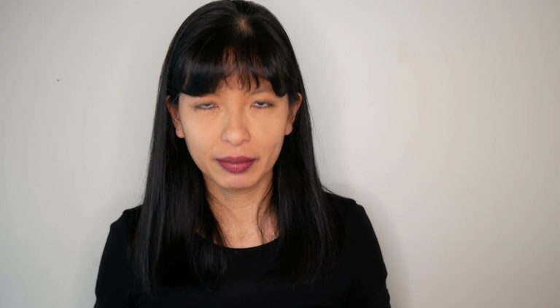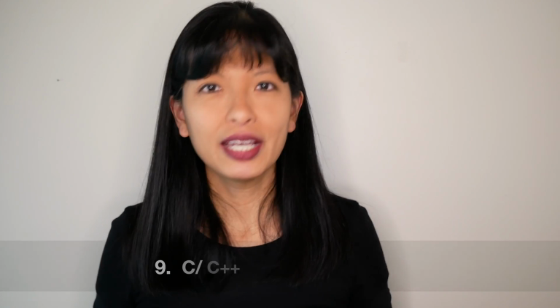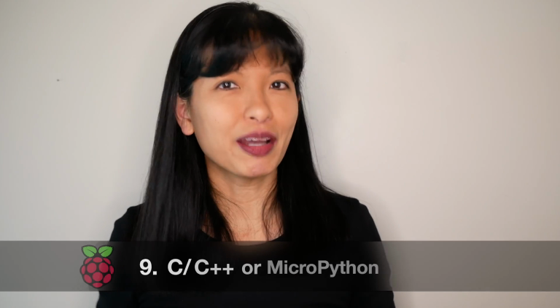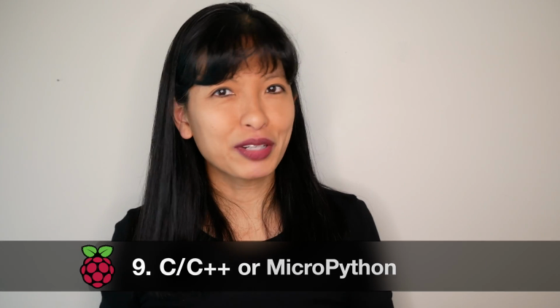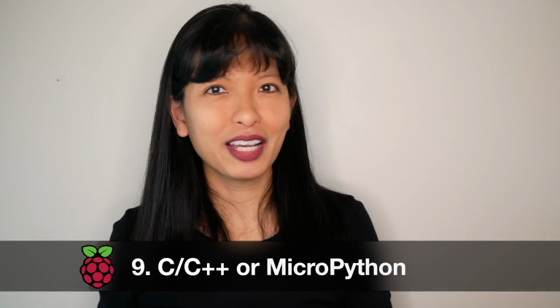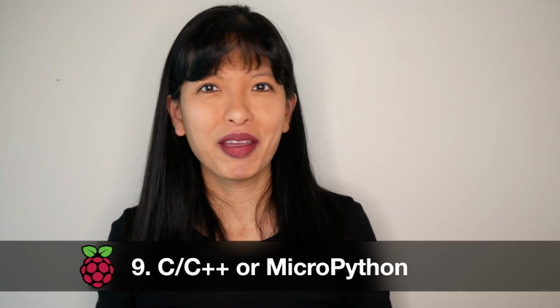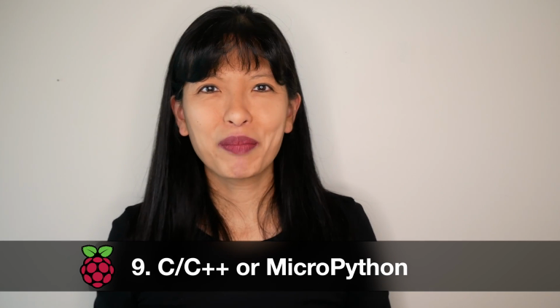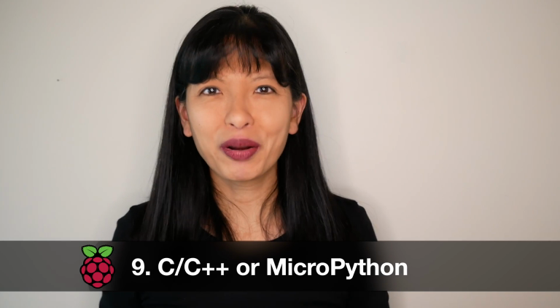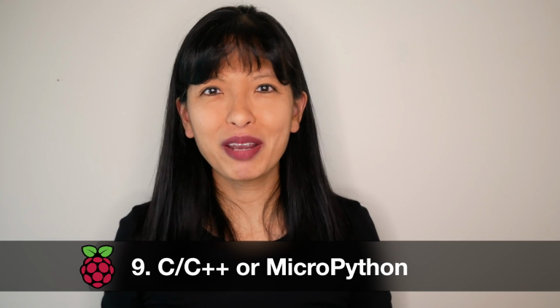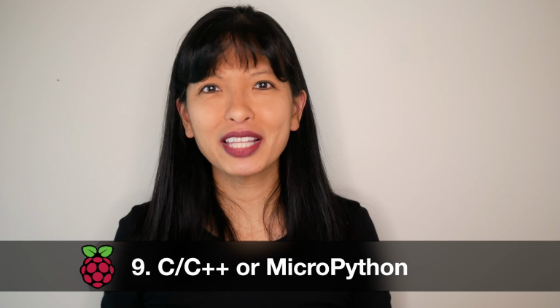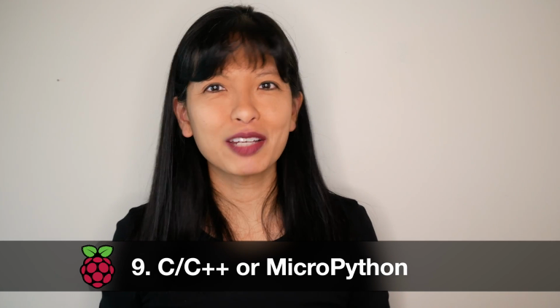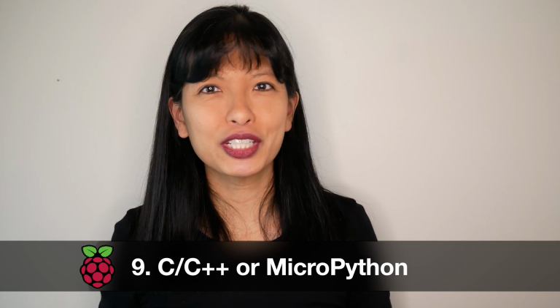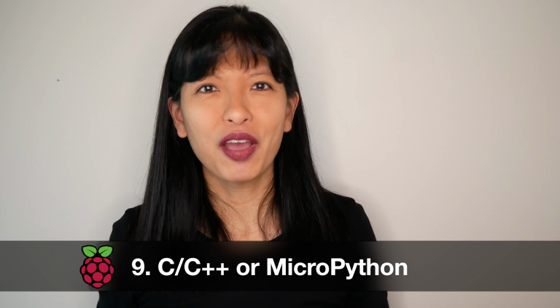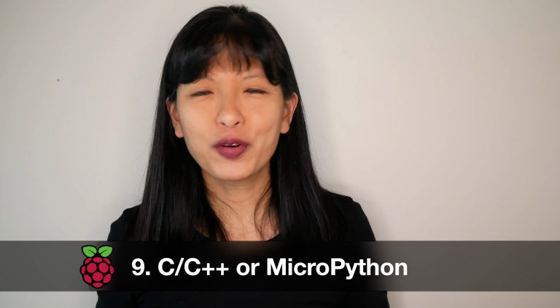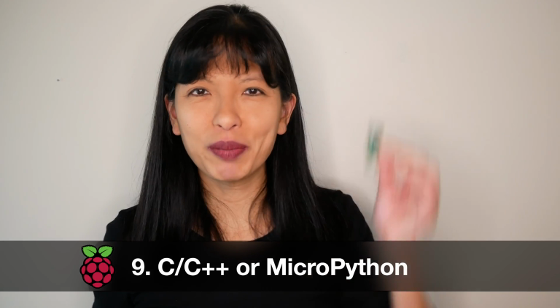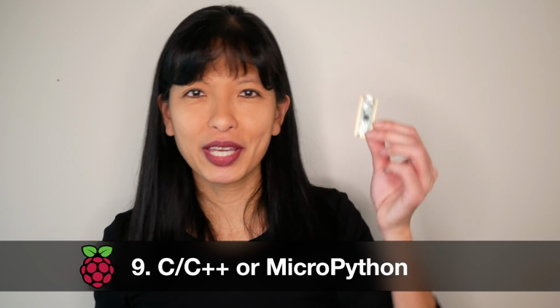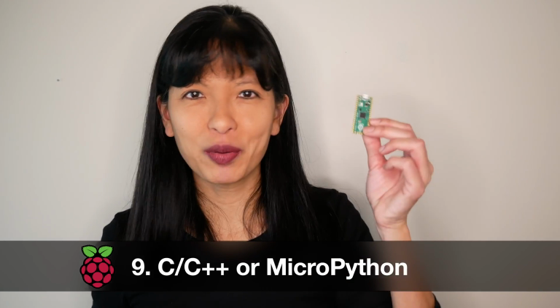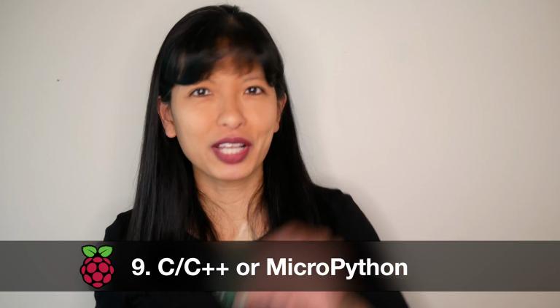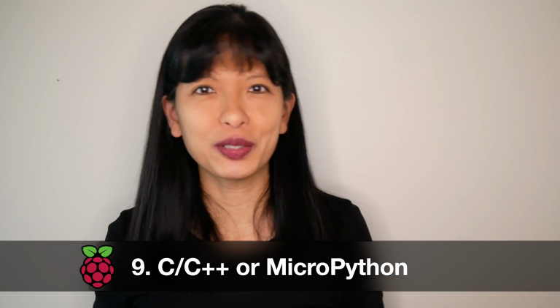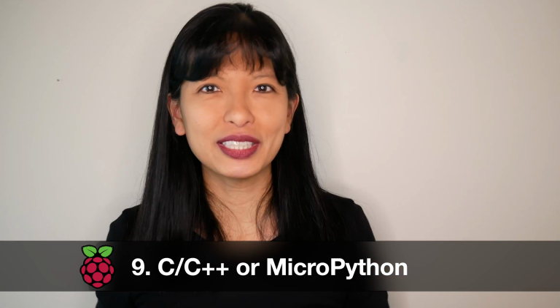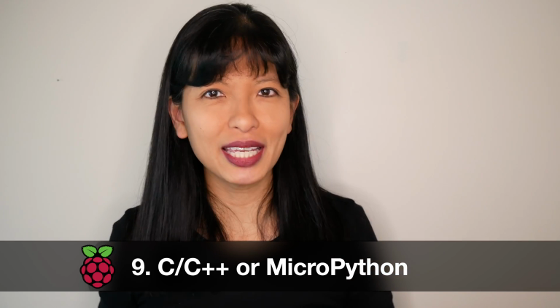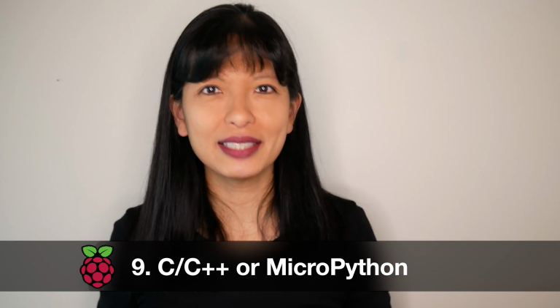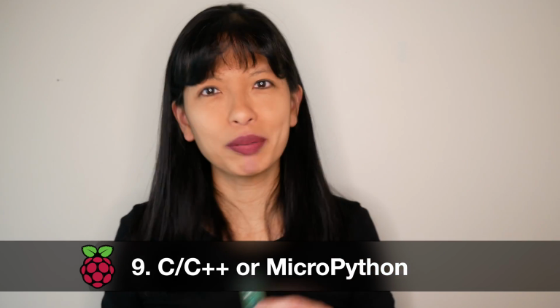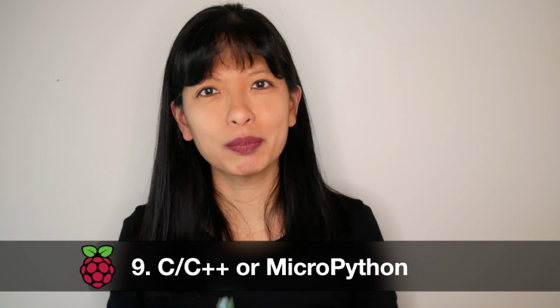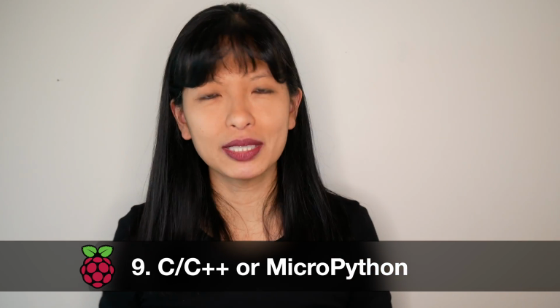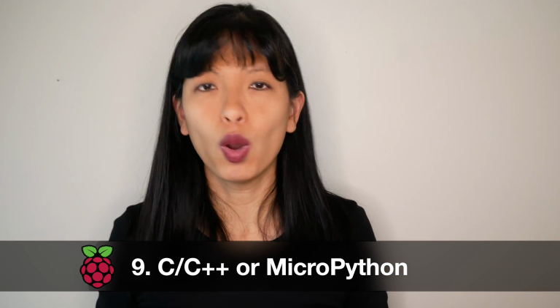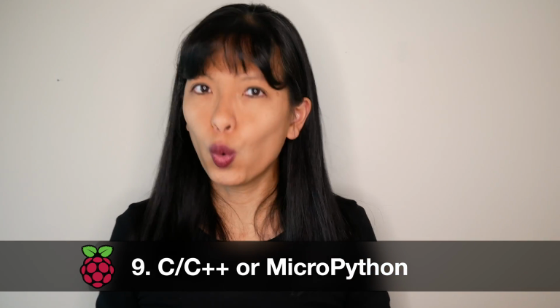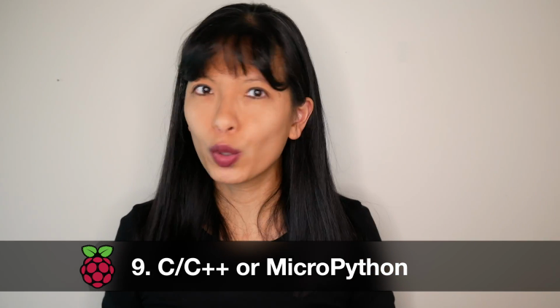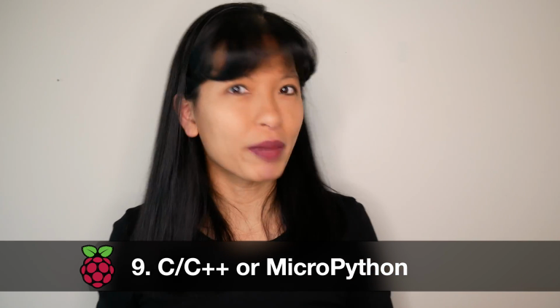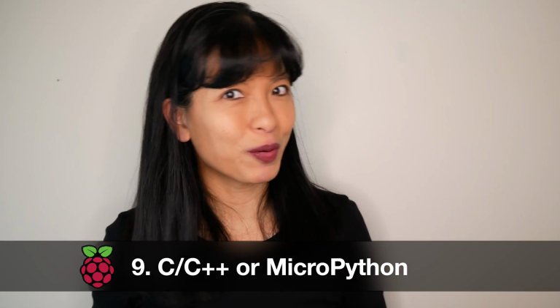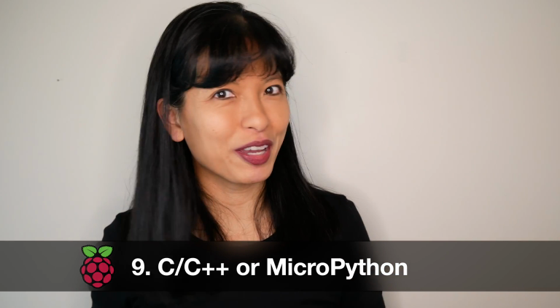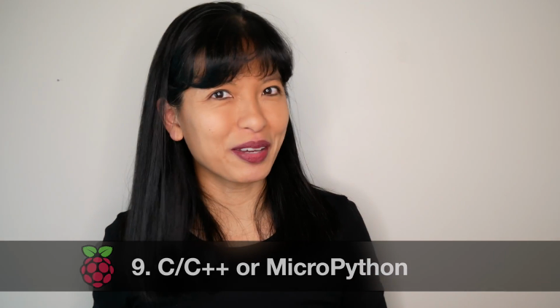Number nine: programming languages for the Pico include C, C++, or MicroPython.